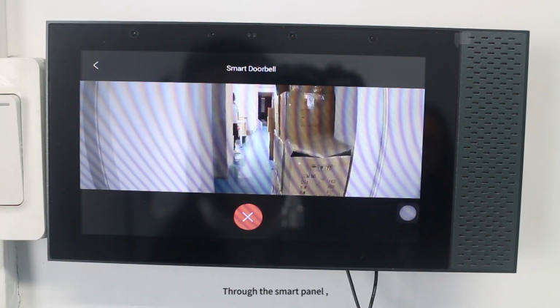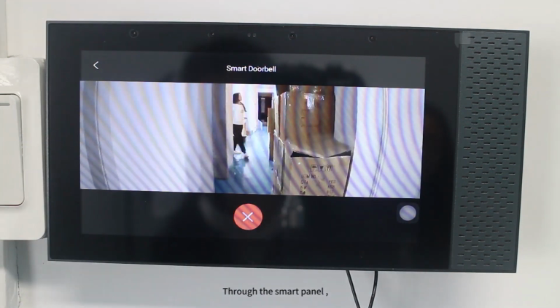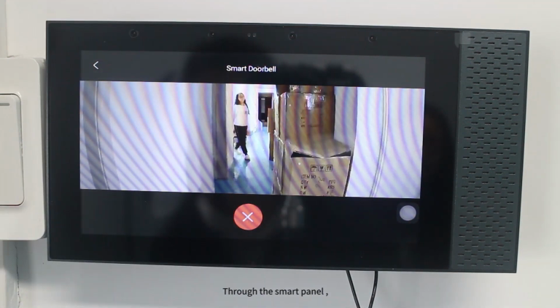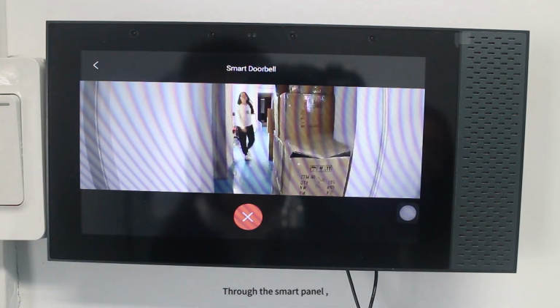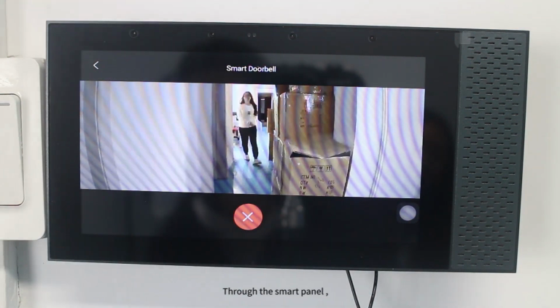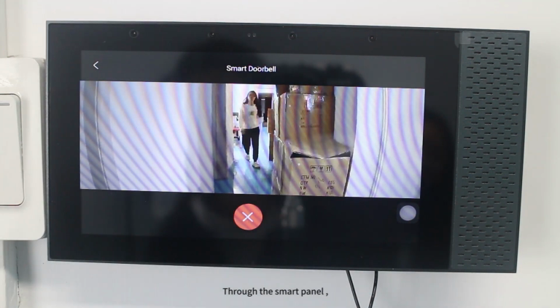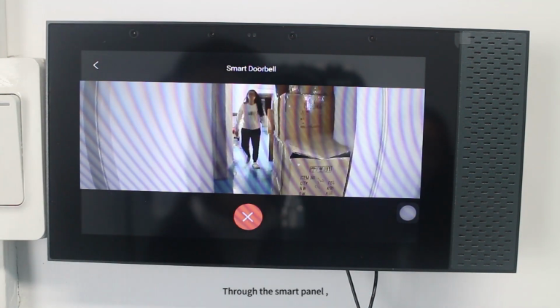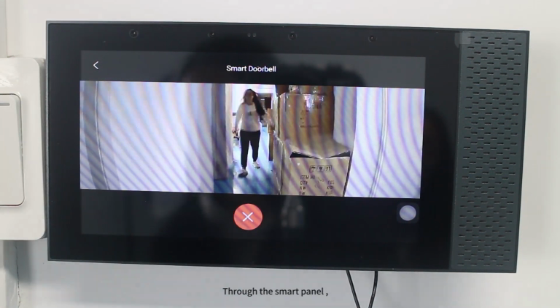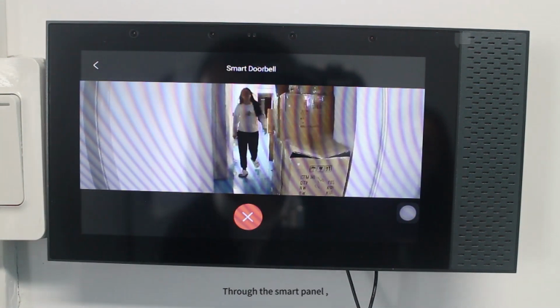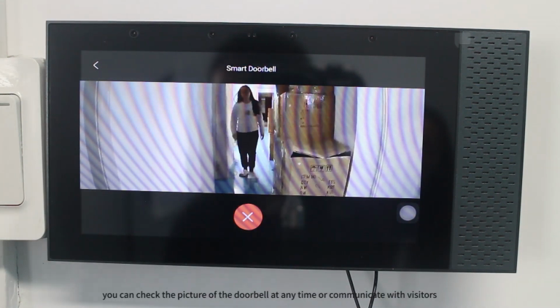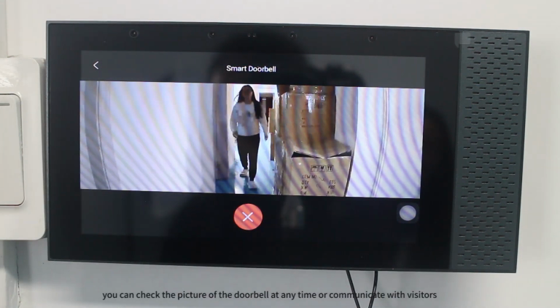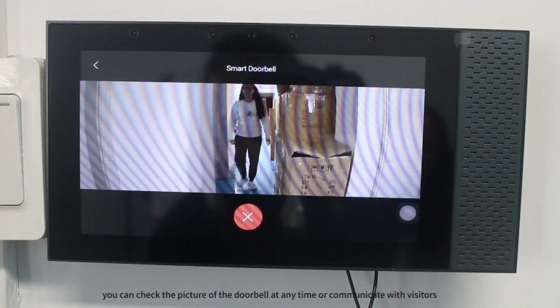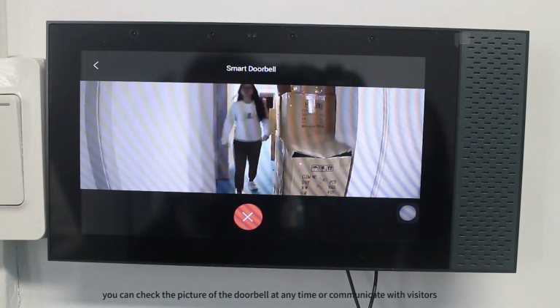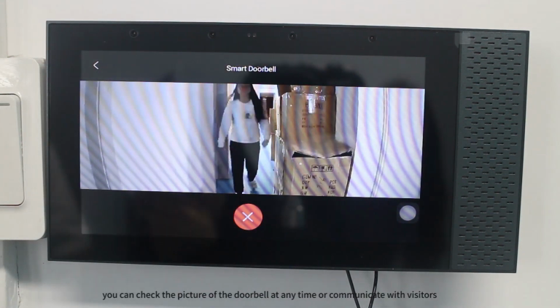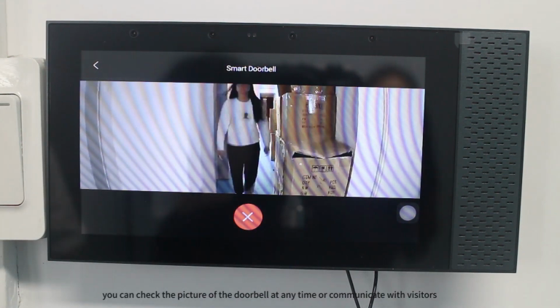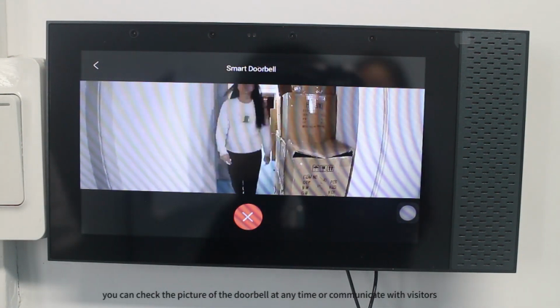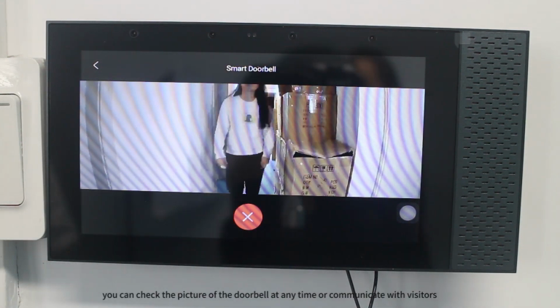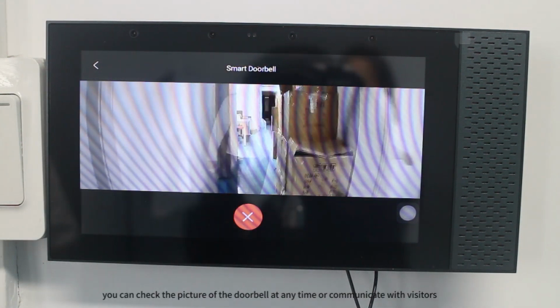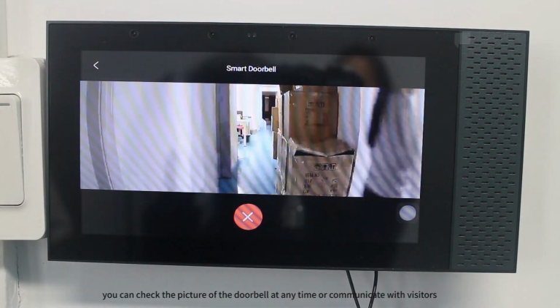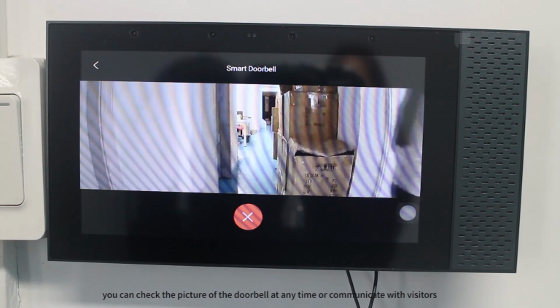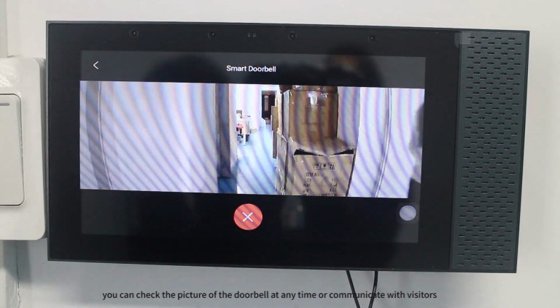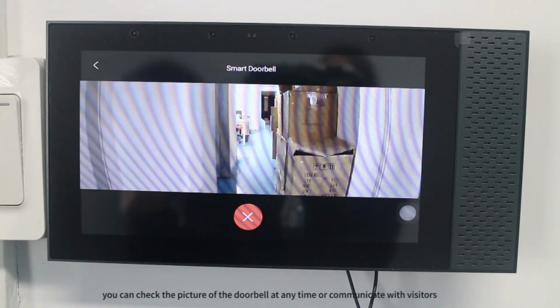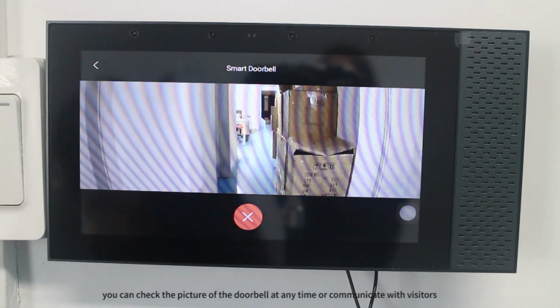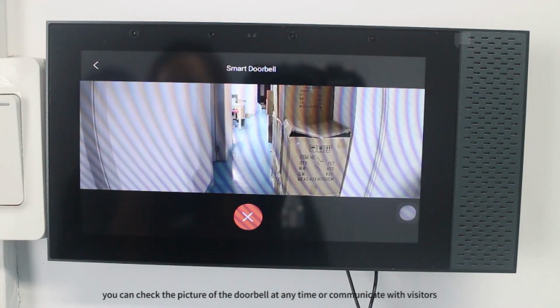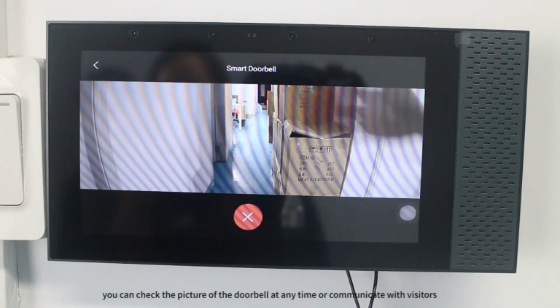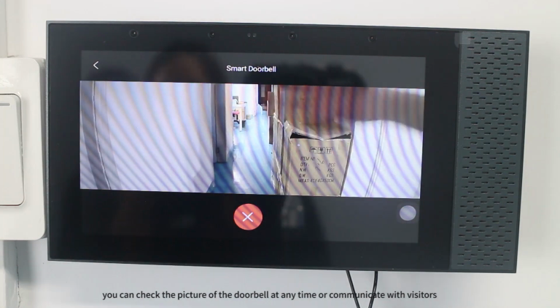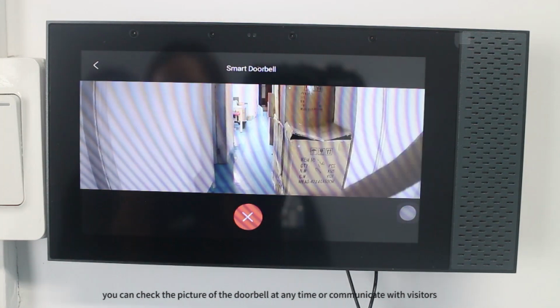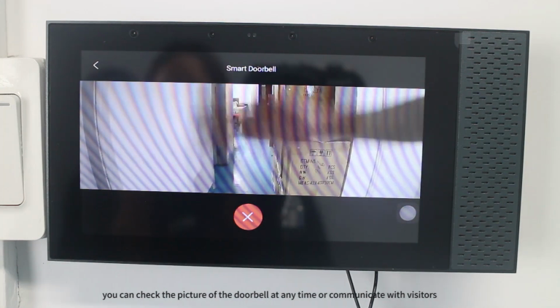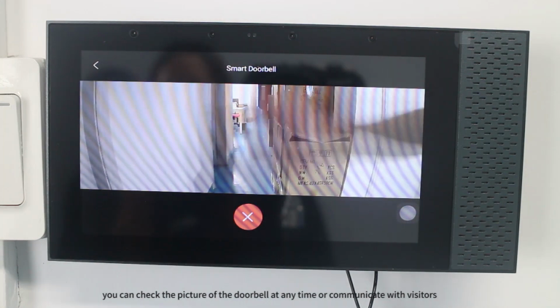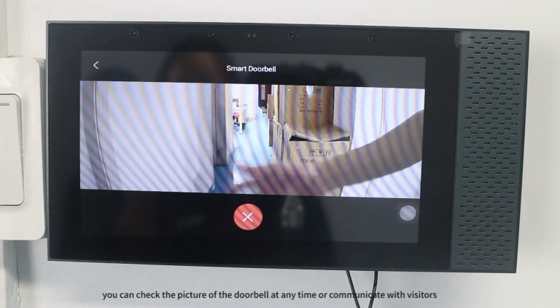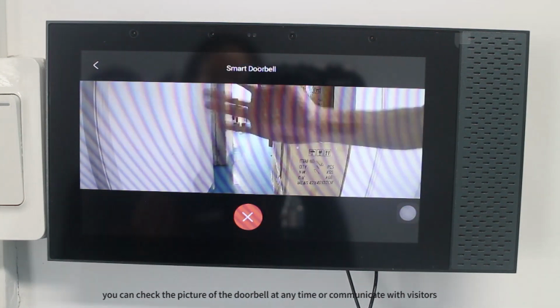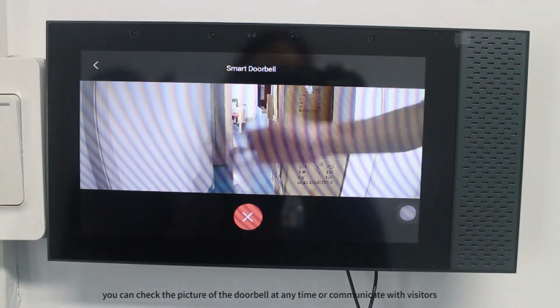Through the smart panel, you can check the picture of the doorbell at any time or communicate with visitors.